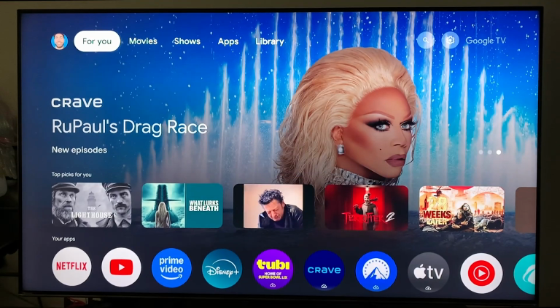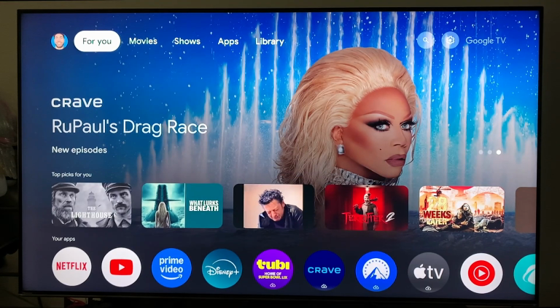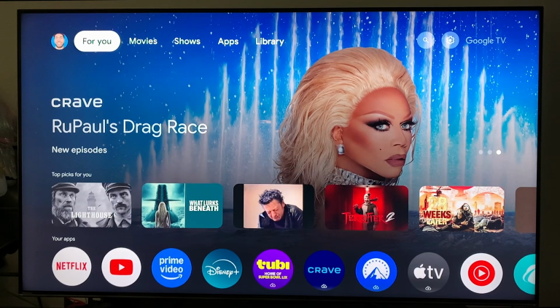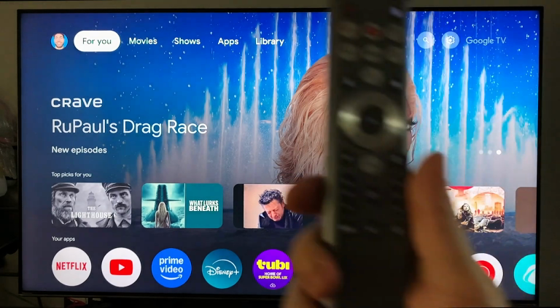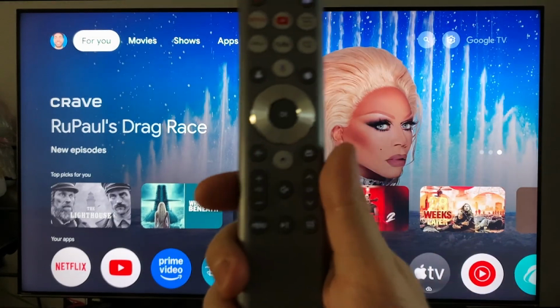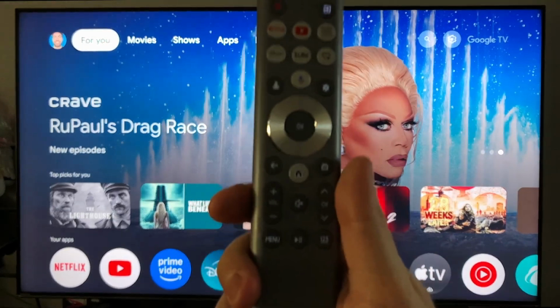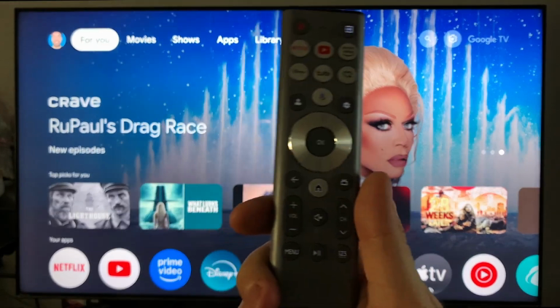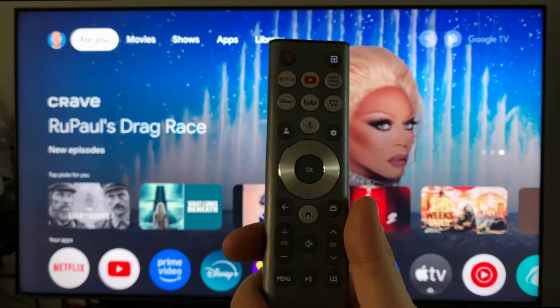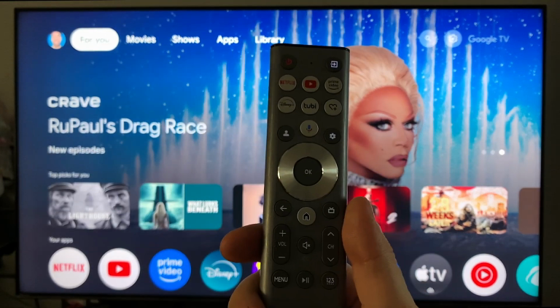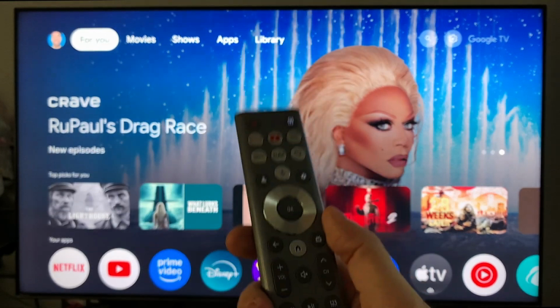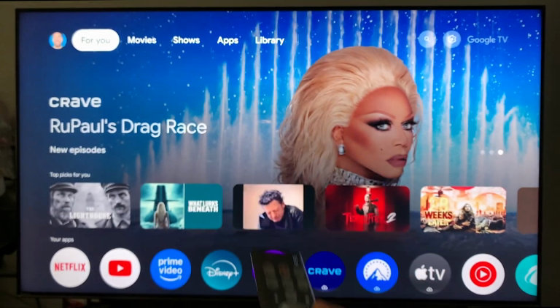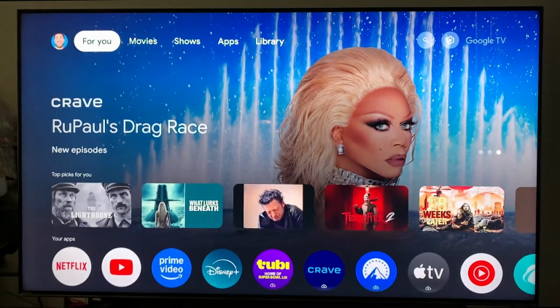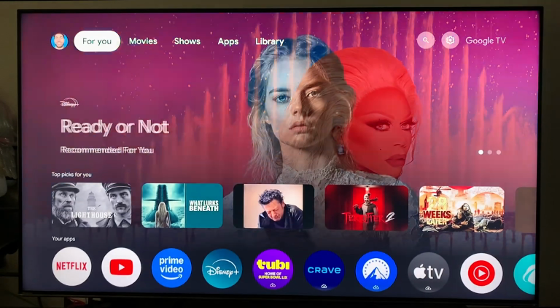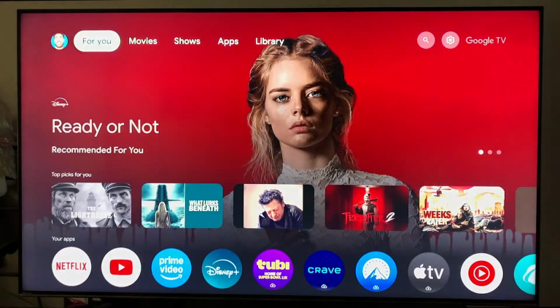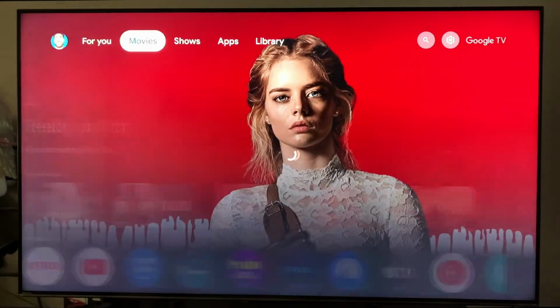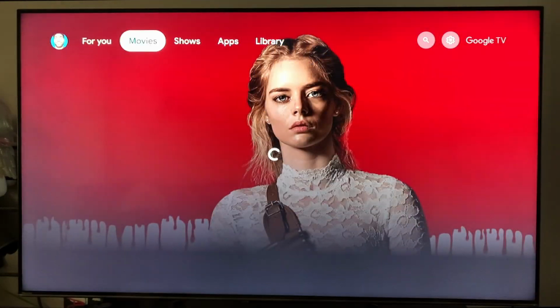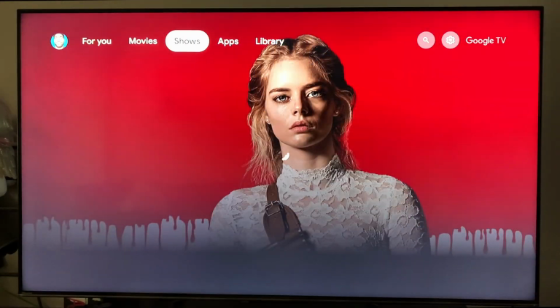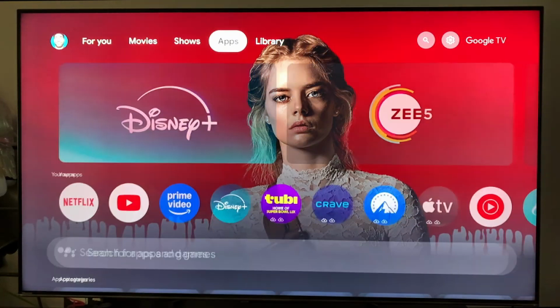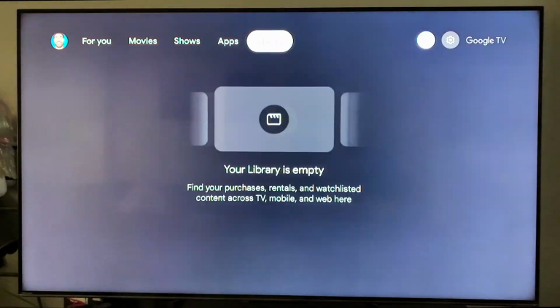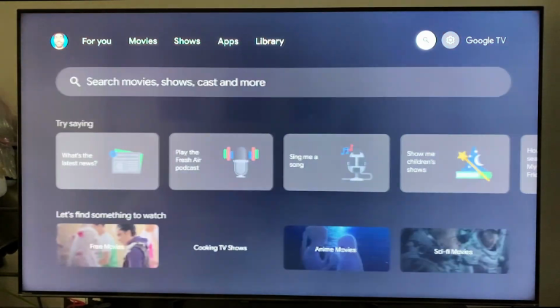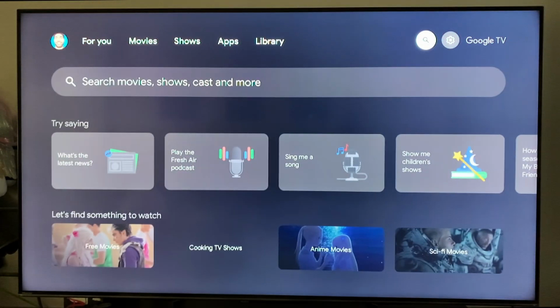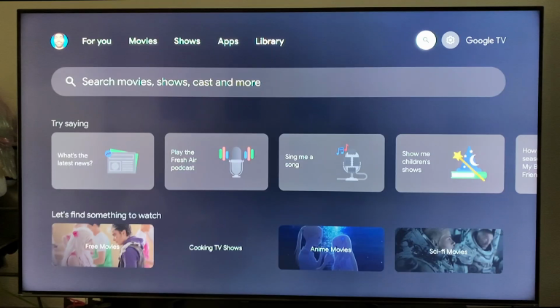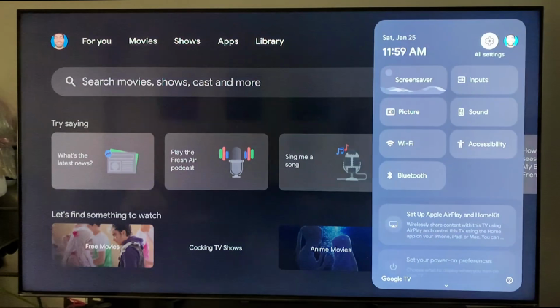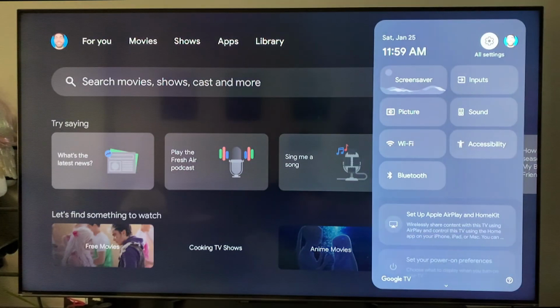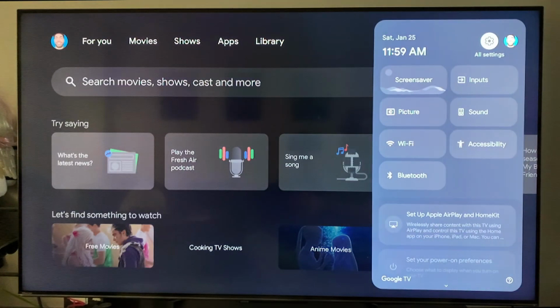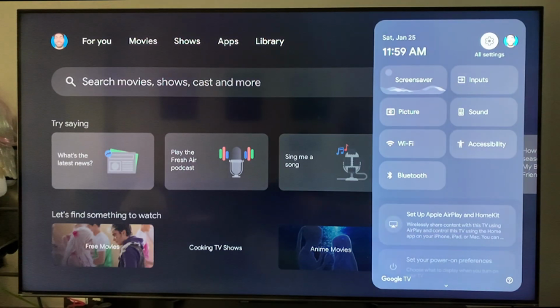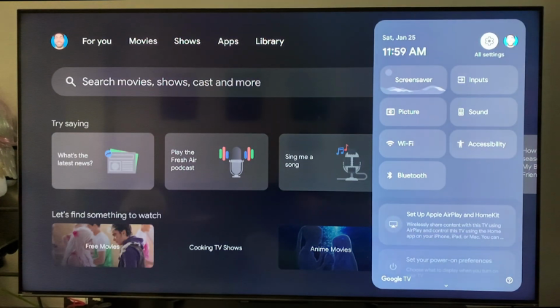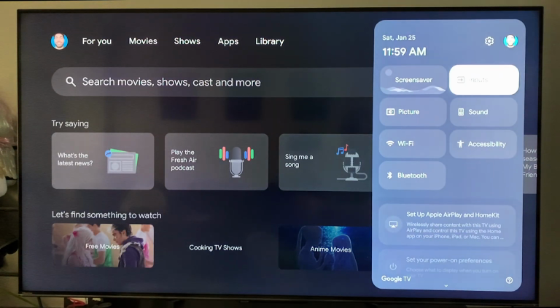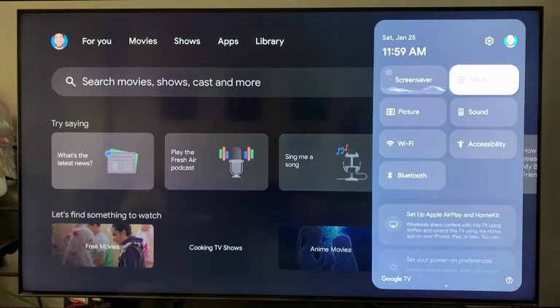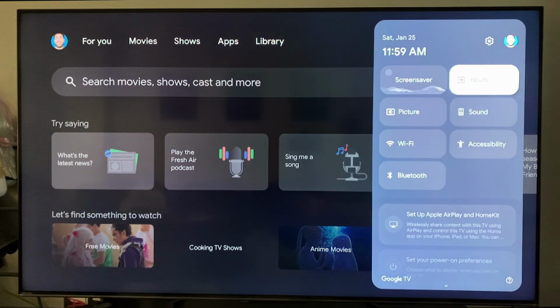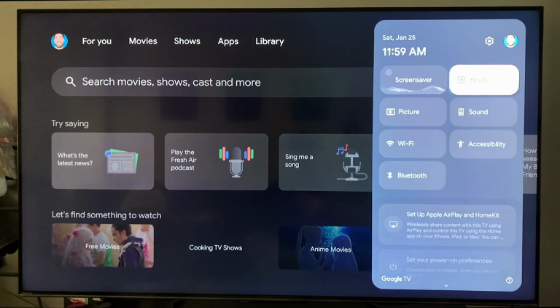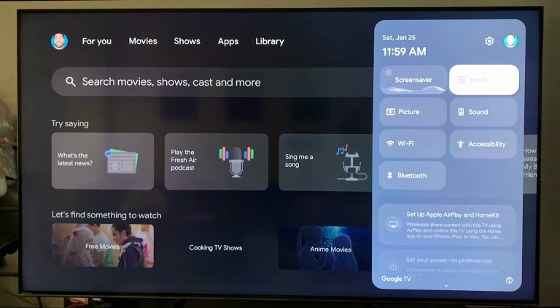The first thing you want to do is navigate over to the settings cogwheel in the top right corner, then scroll down and select Inputs.